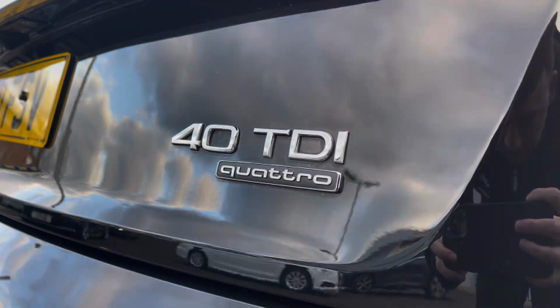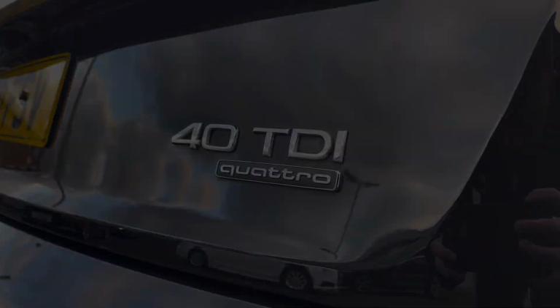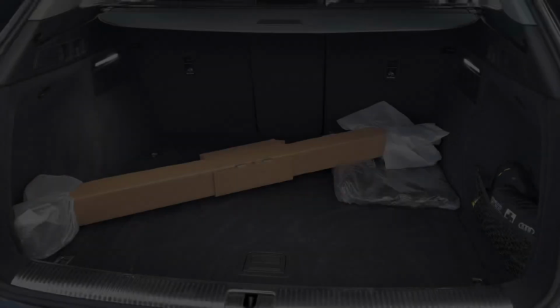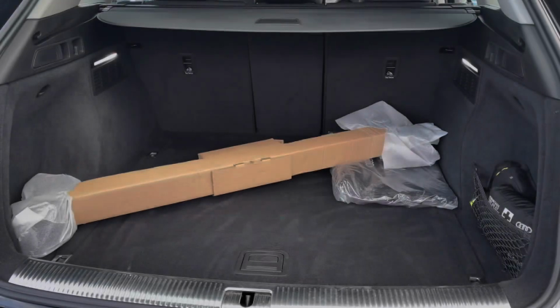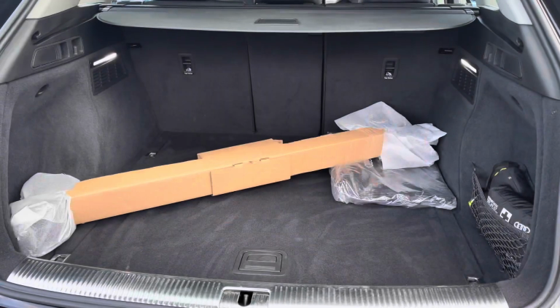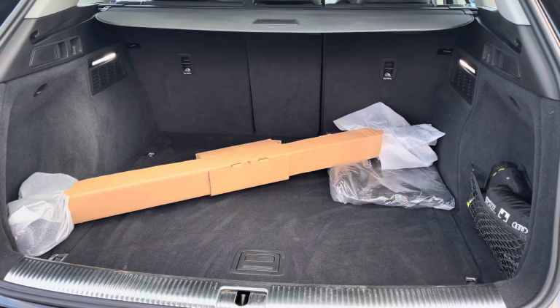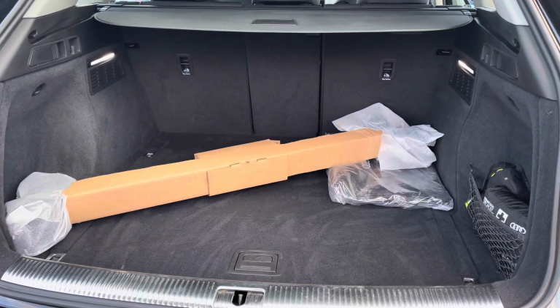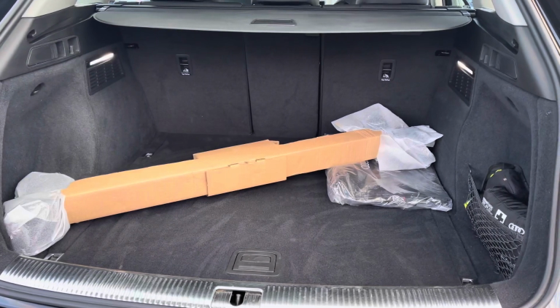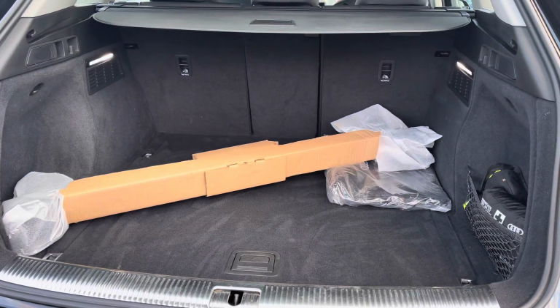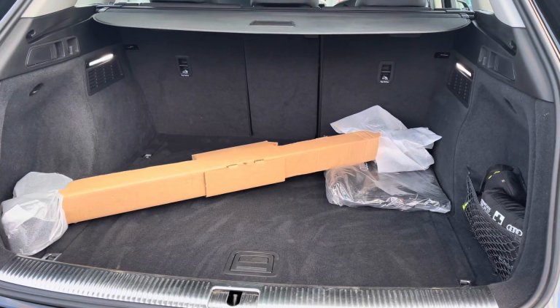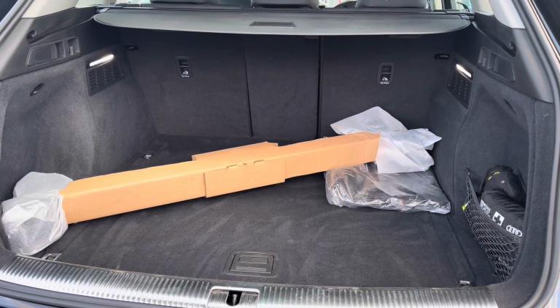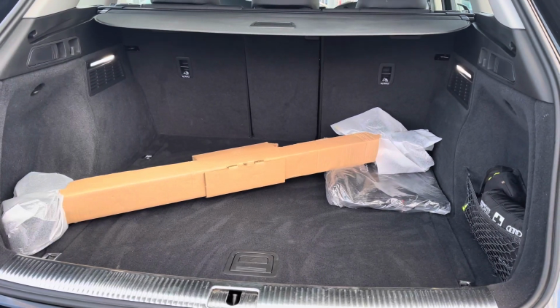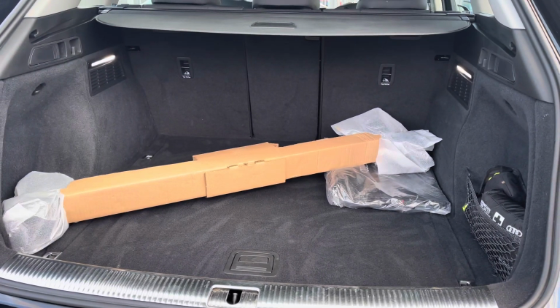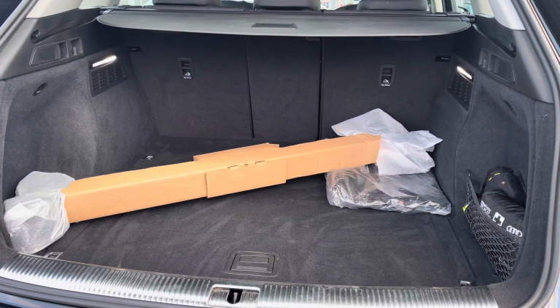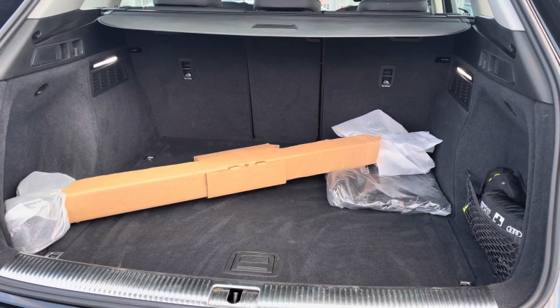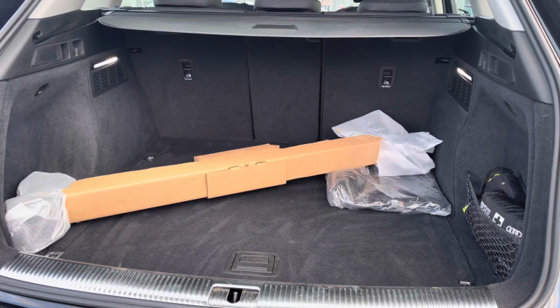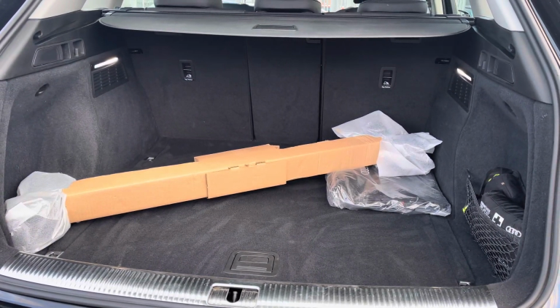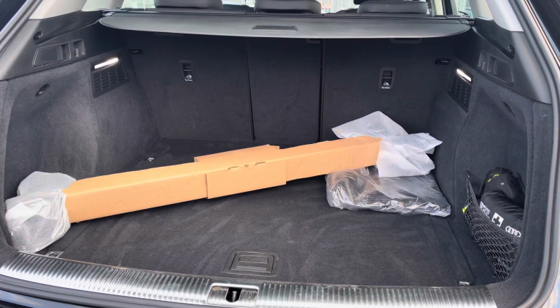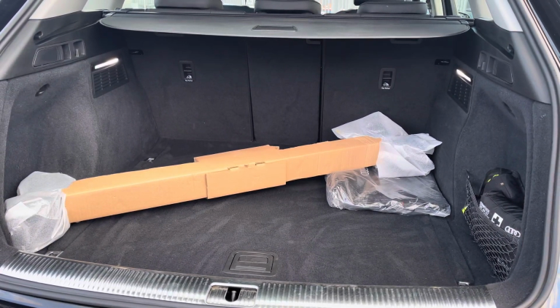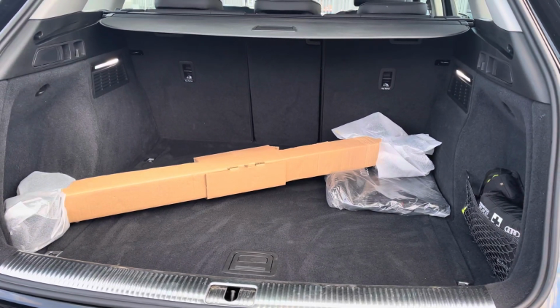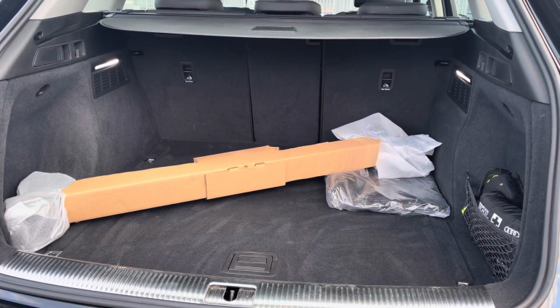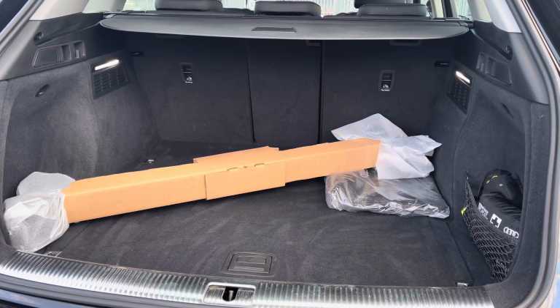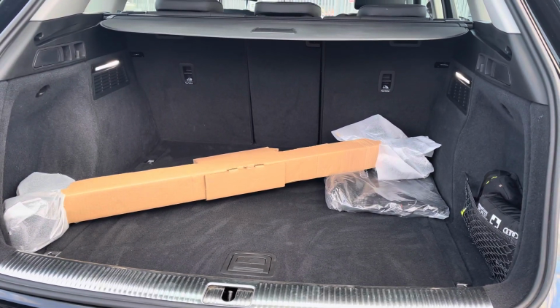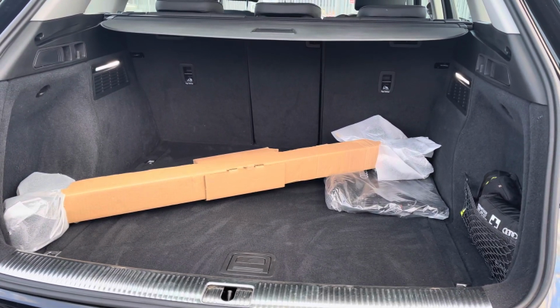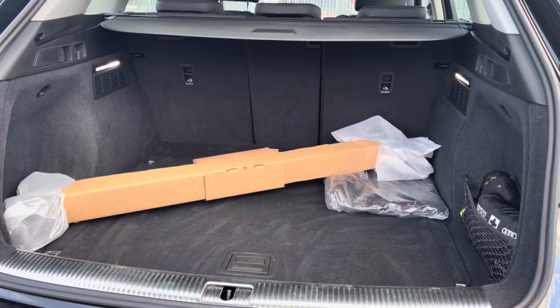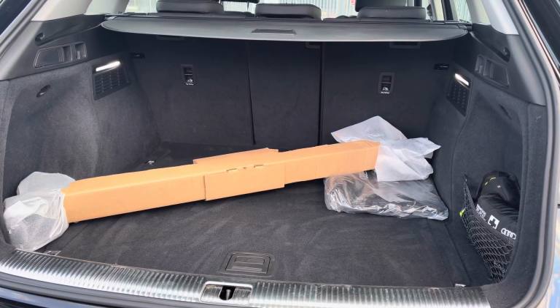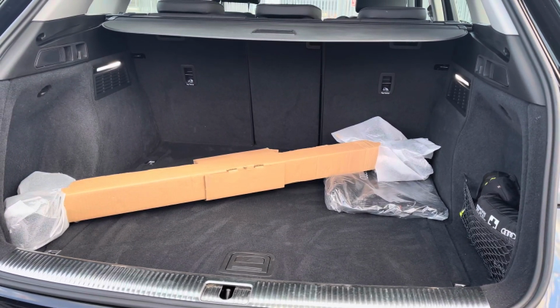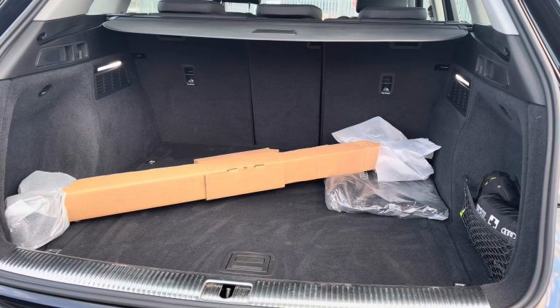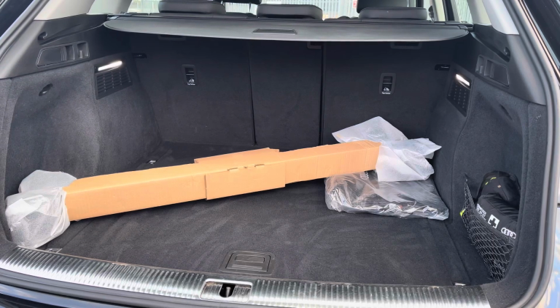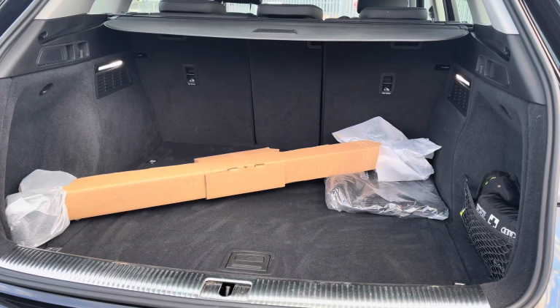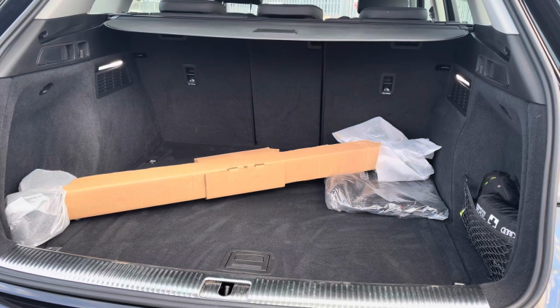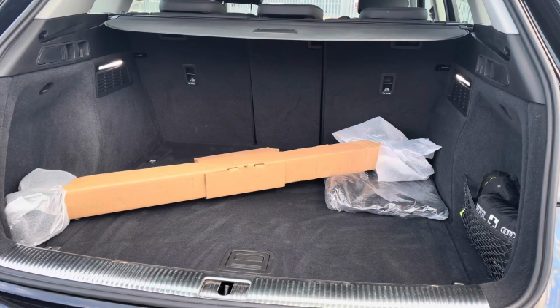Into the boot, there's a huge amount of boot space — you've also got a through-fold for size comparison.